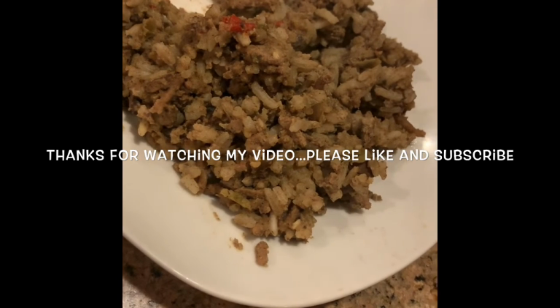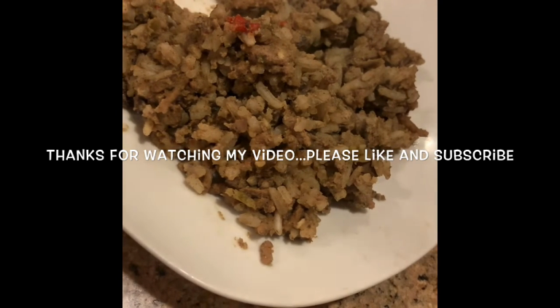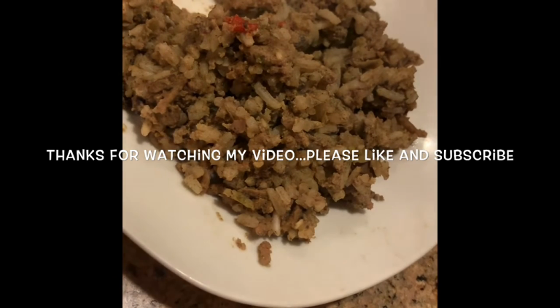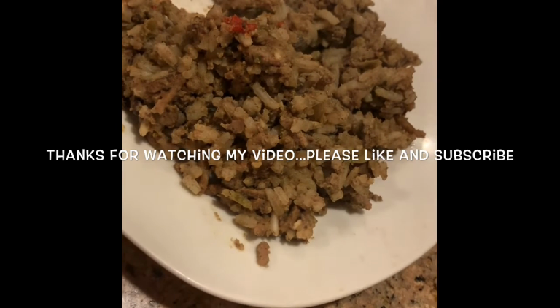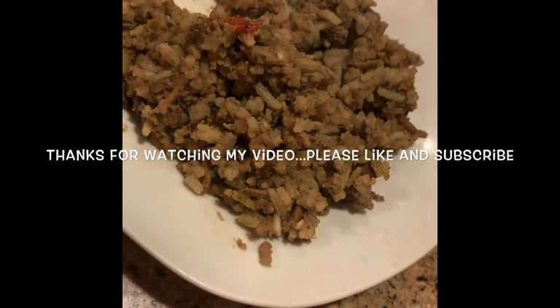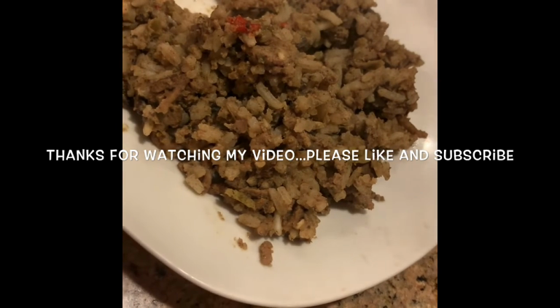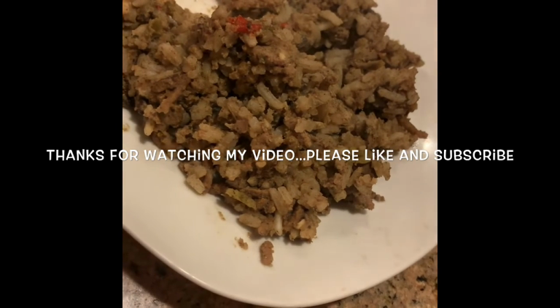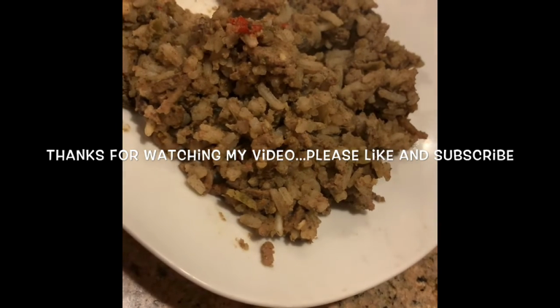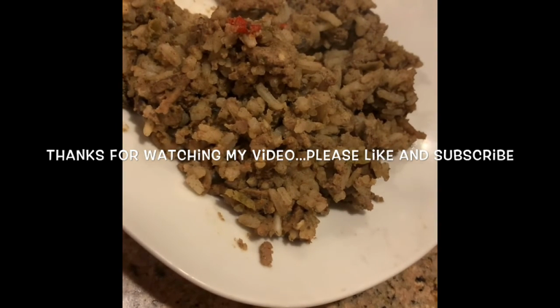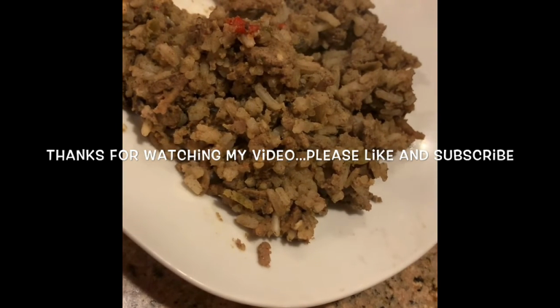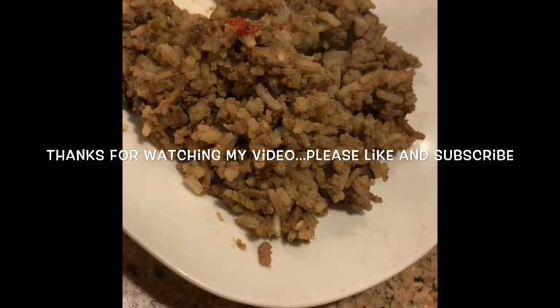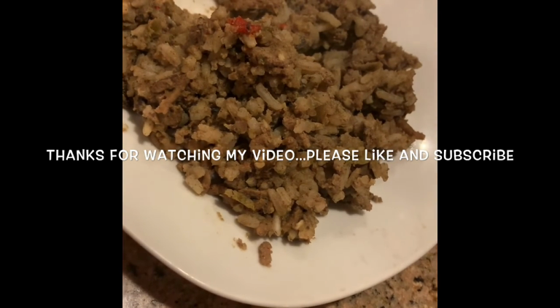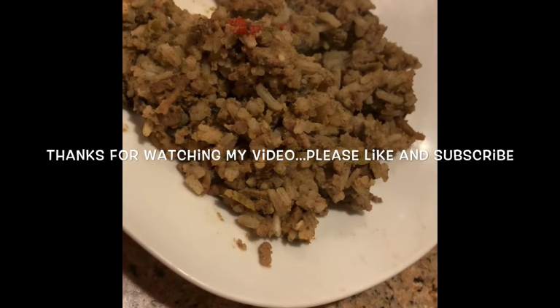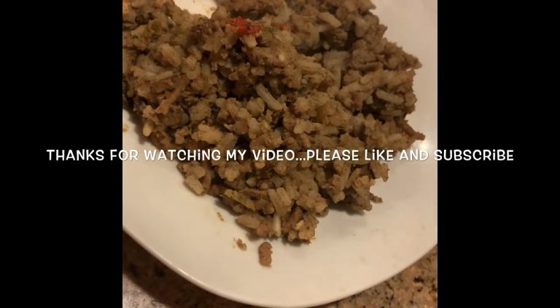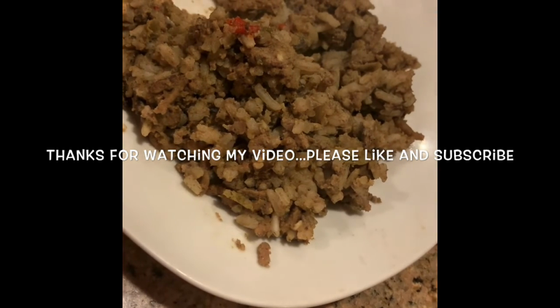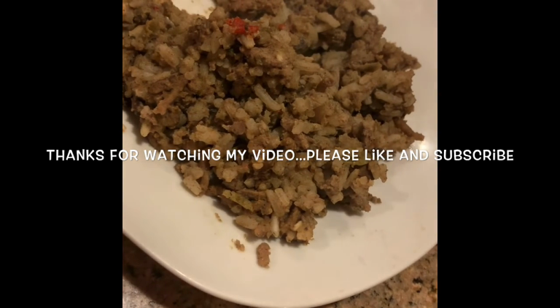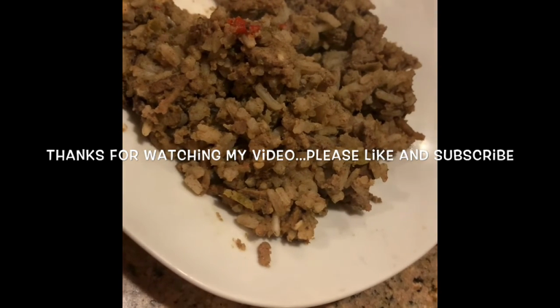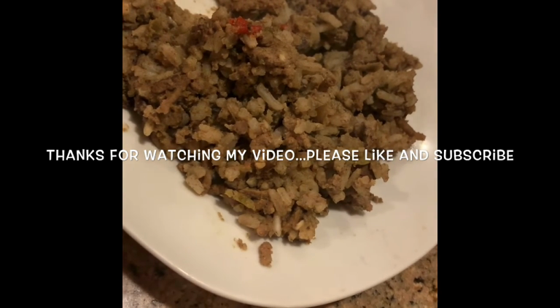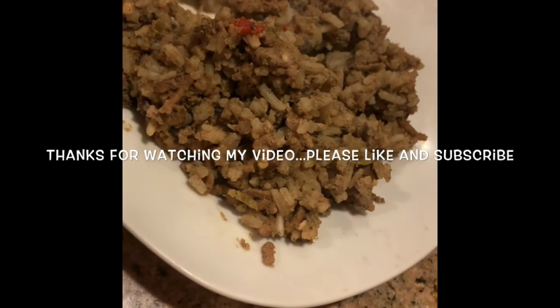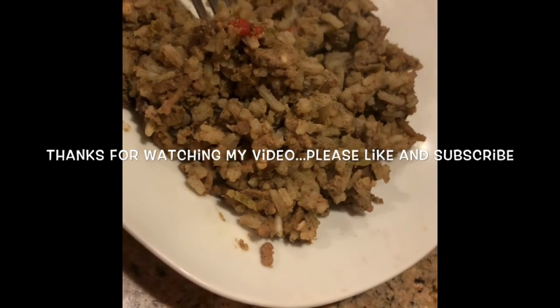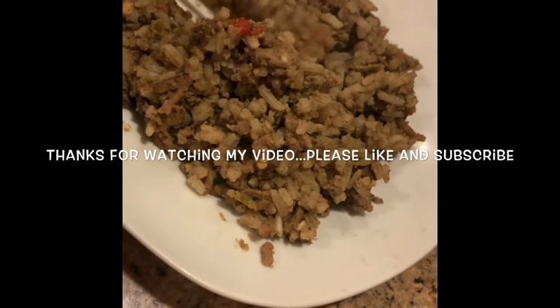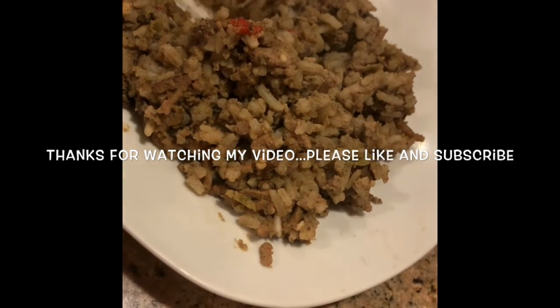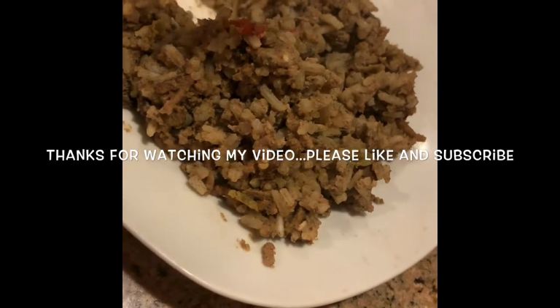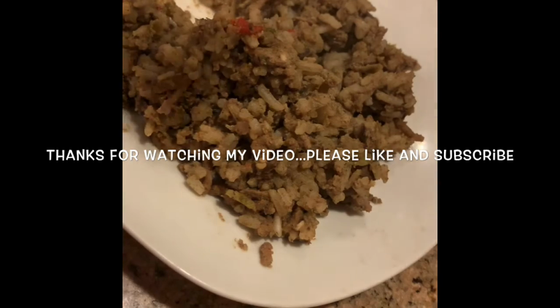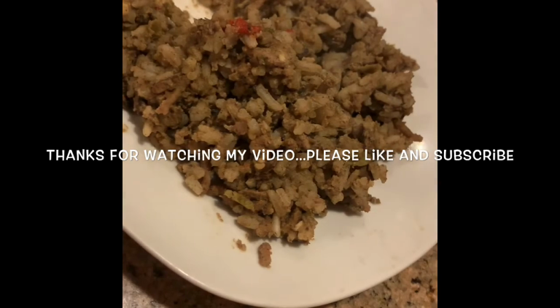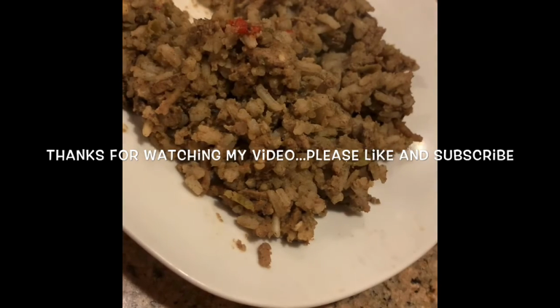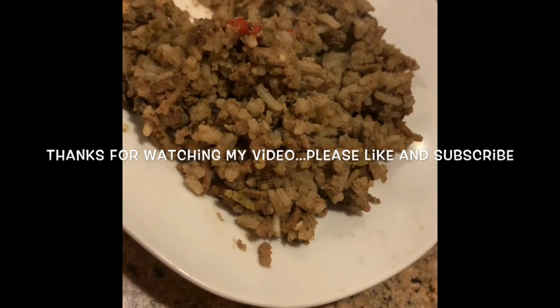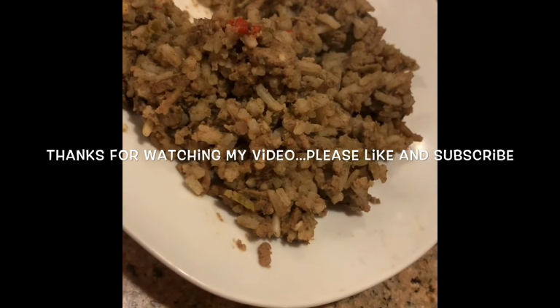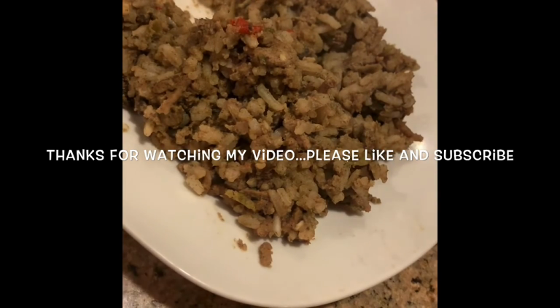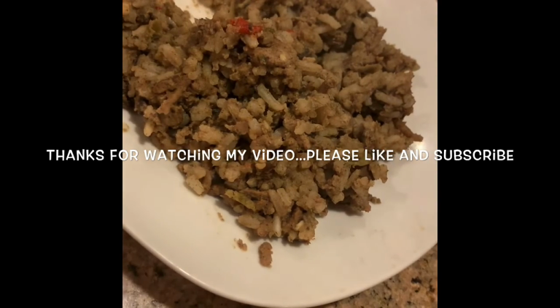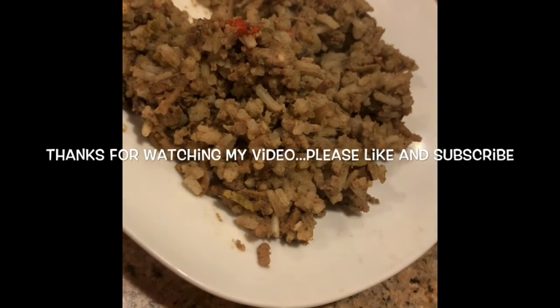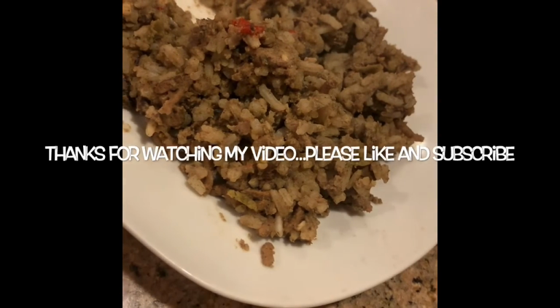Thanks for watching my video. Please like and subscribe. Bye!